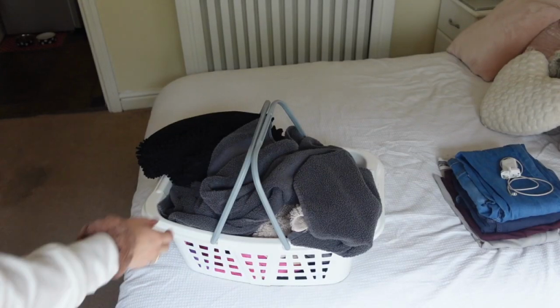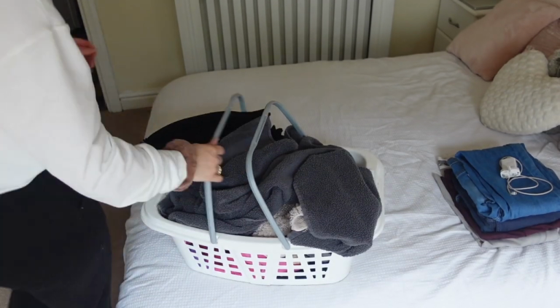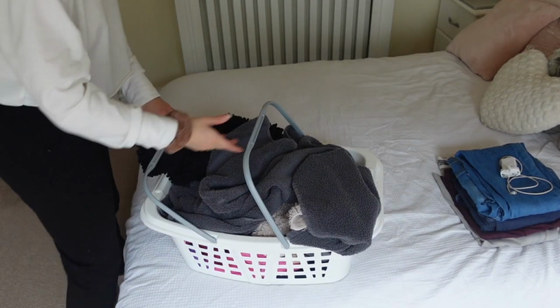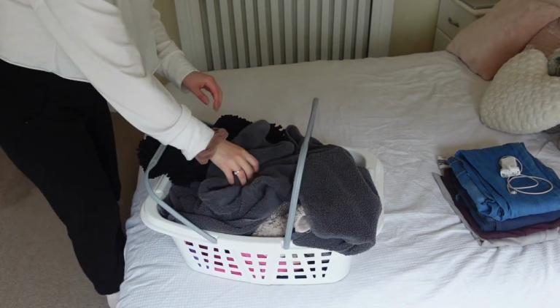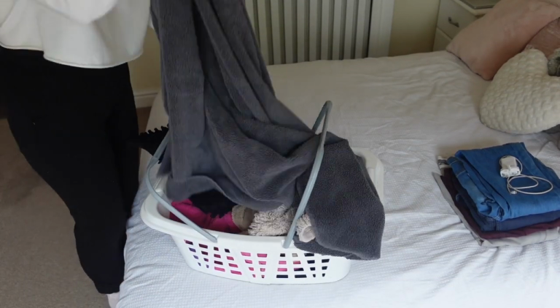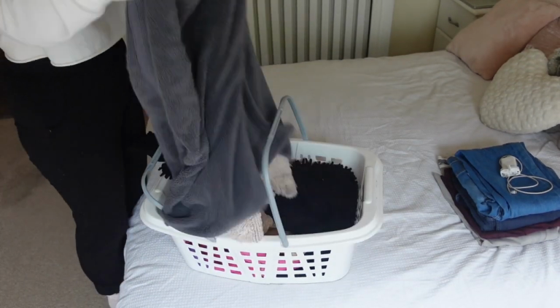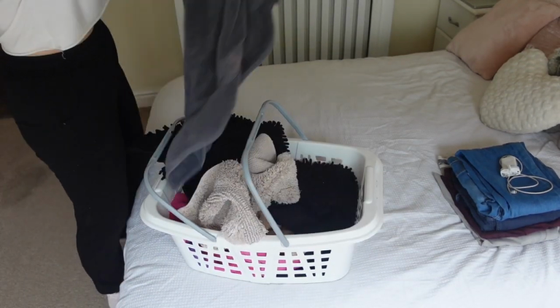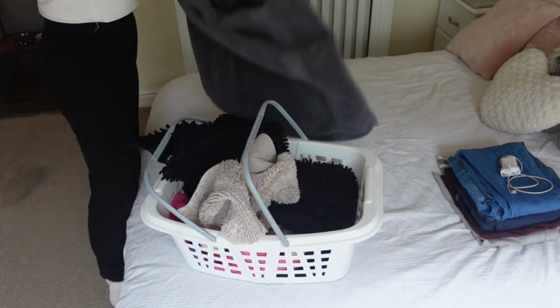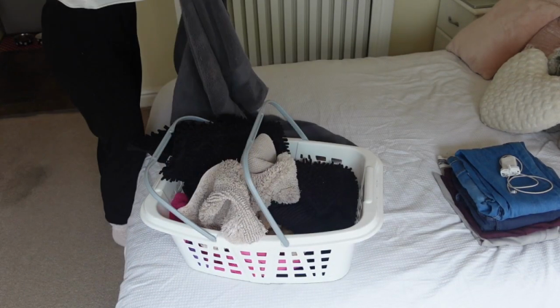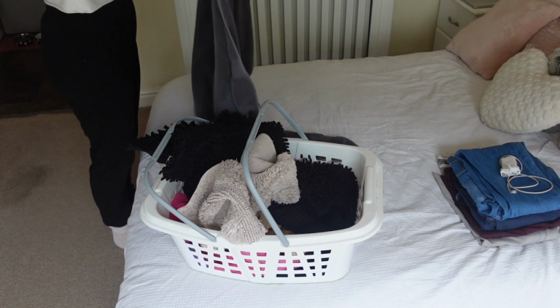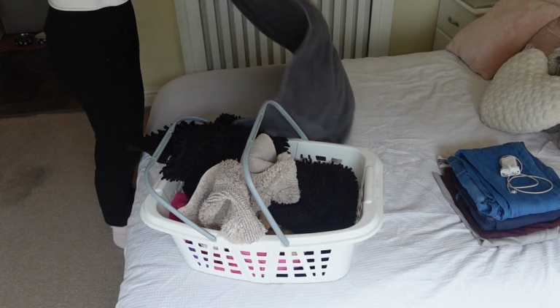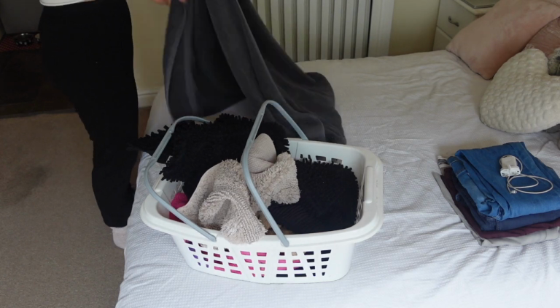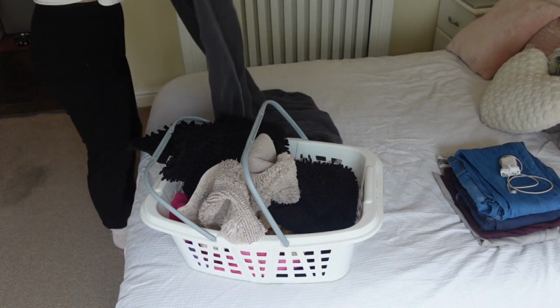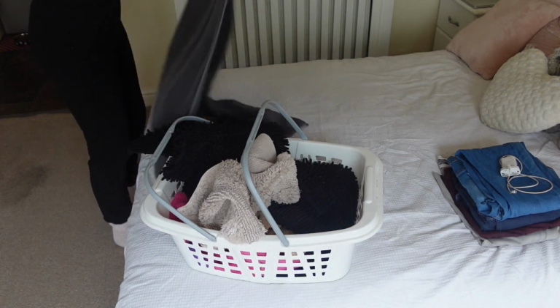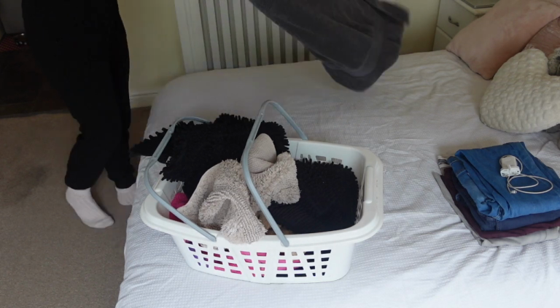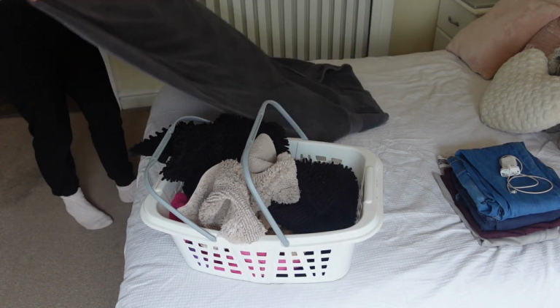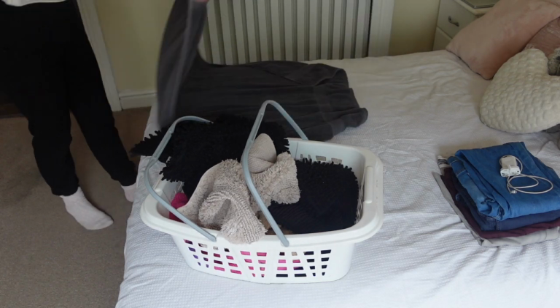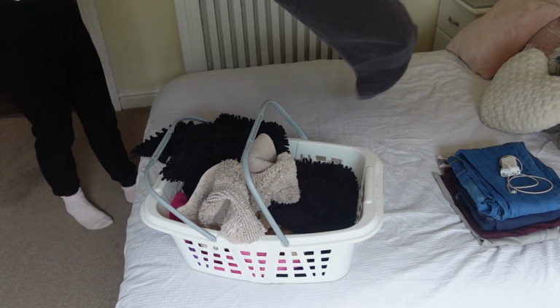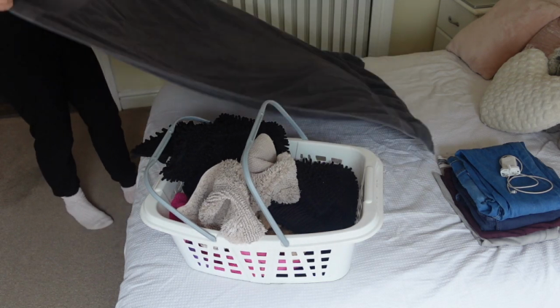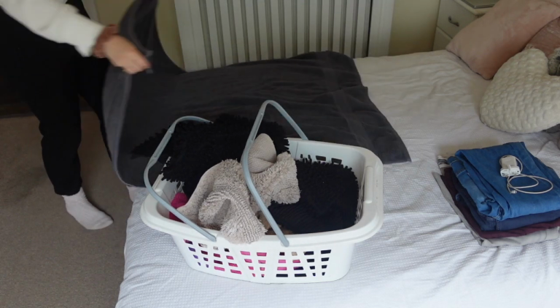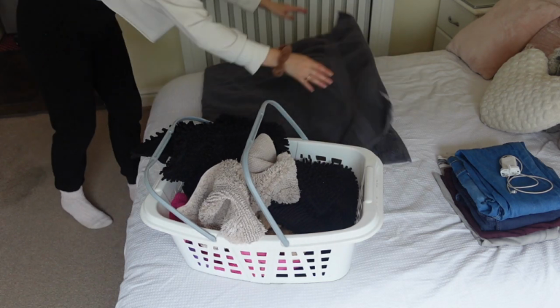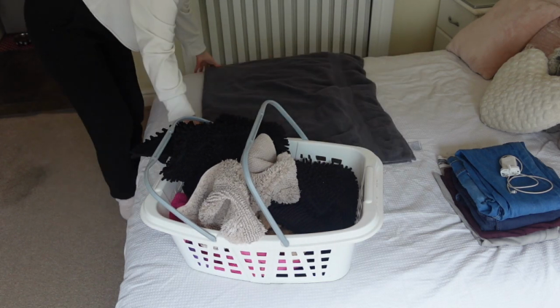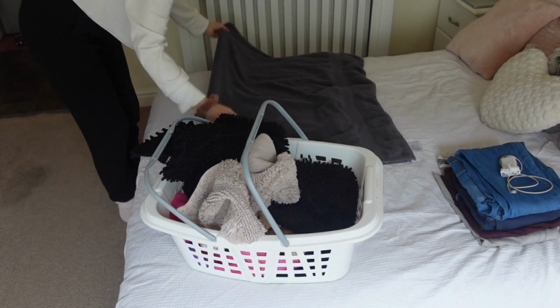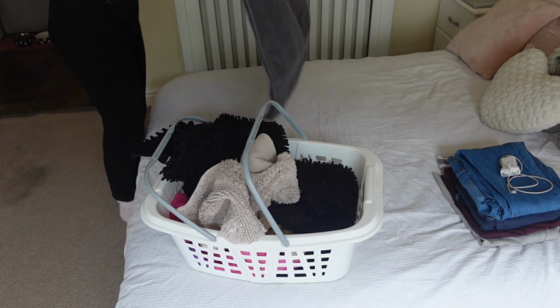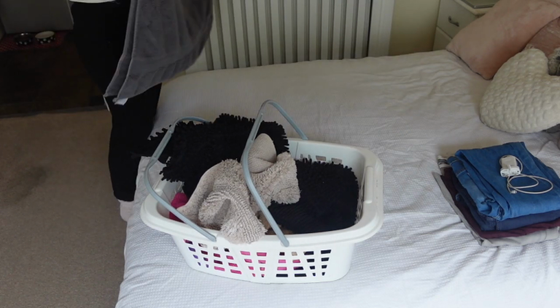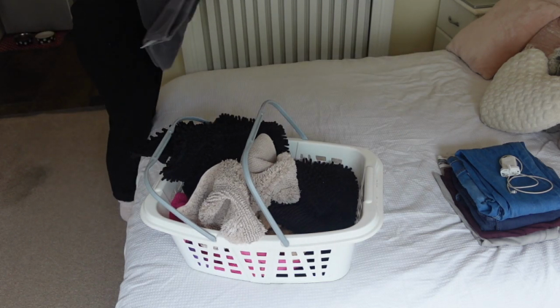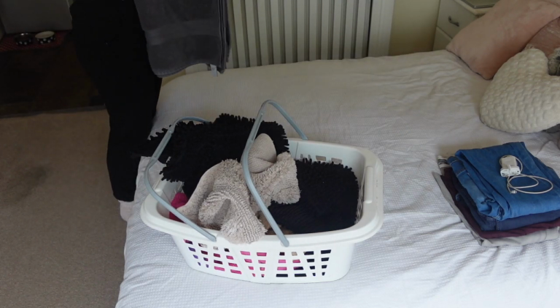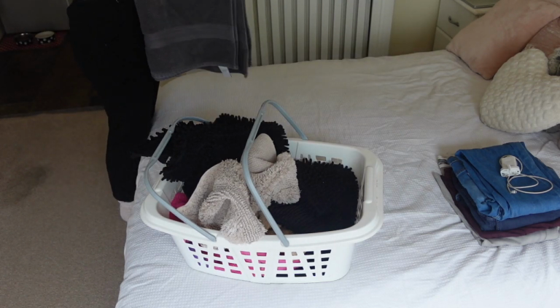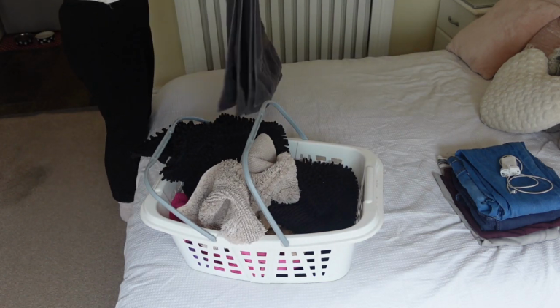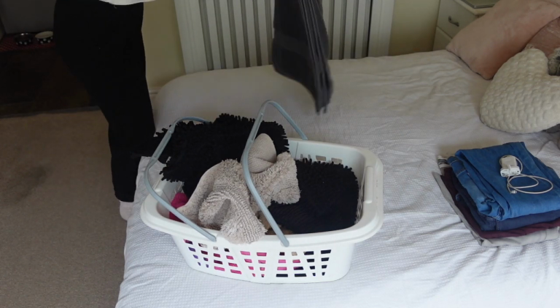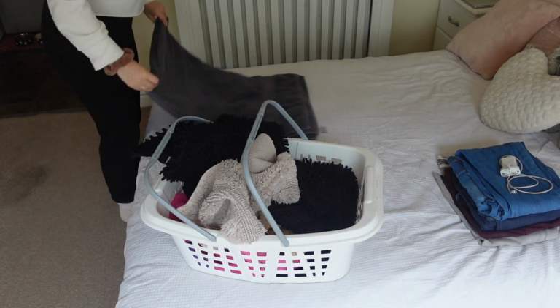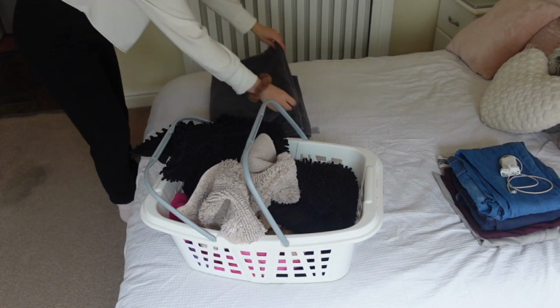I got these towels from the tumble dryer so I just needed to fold them and put them away.